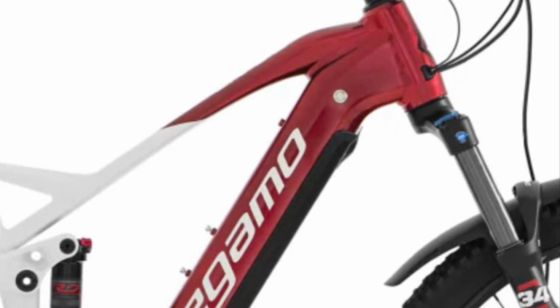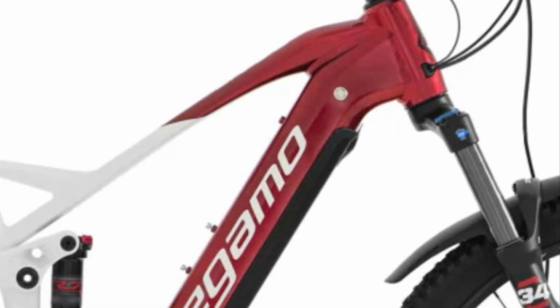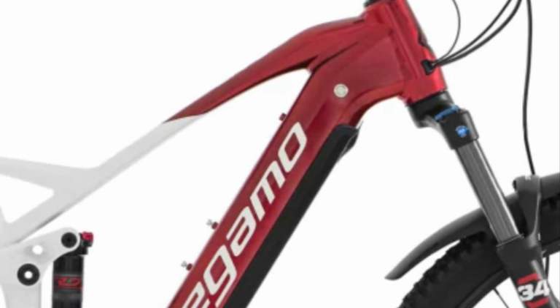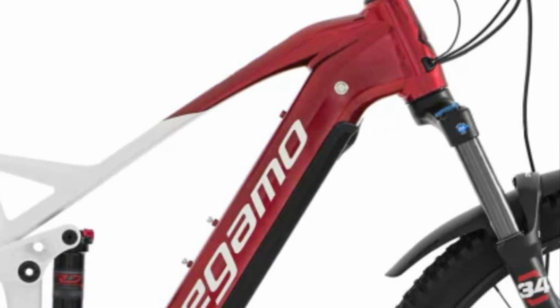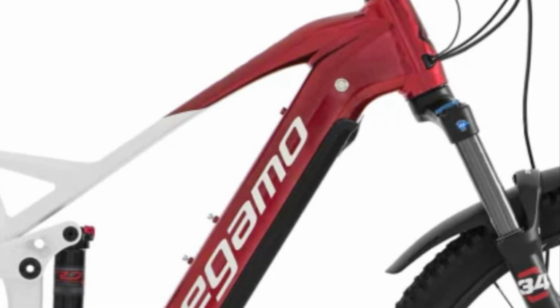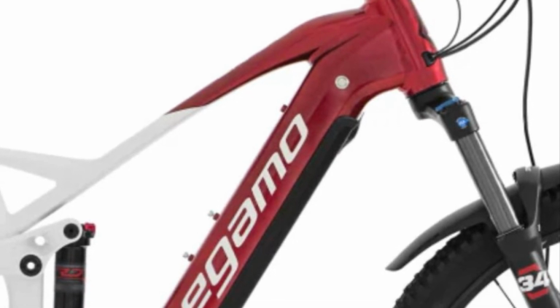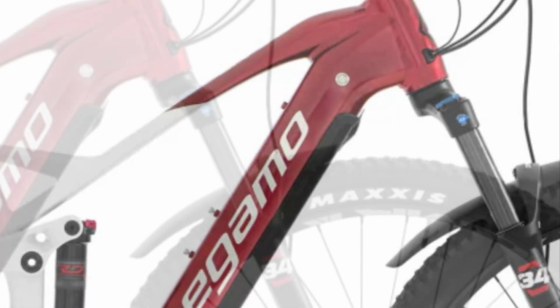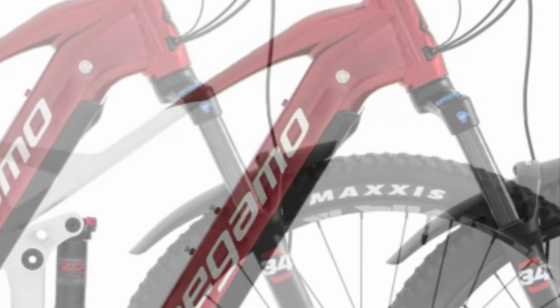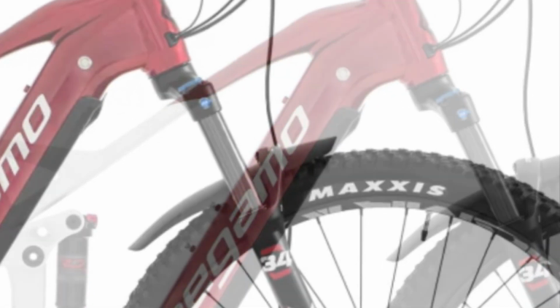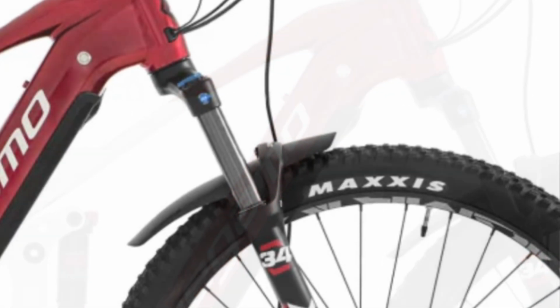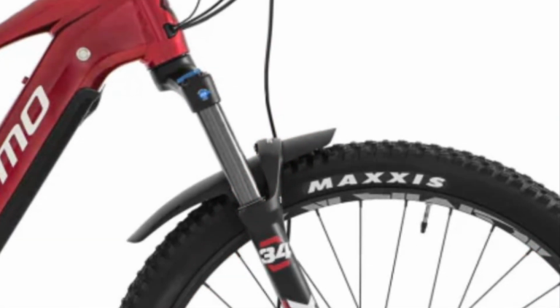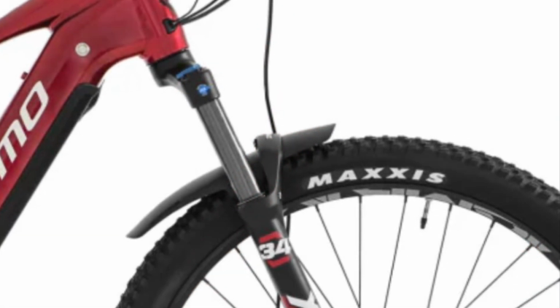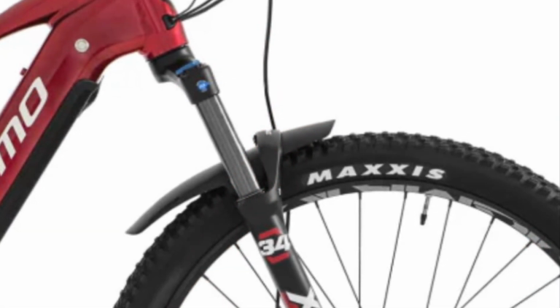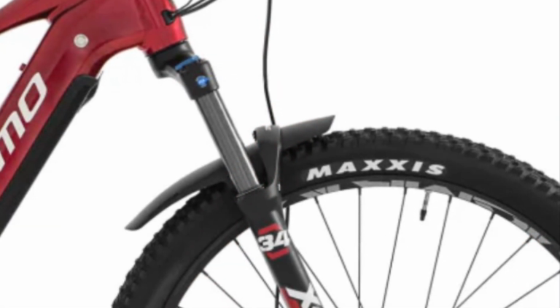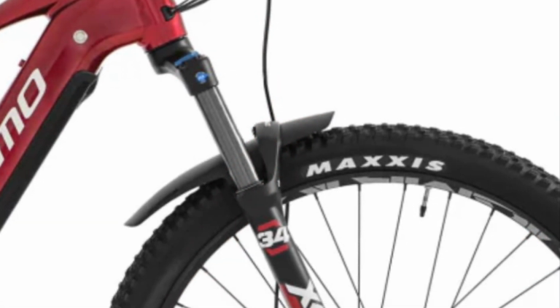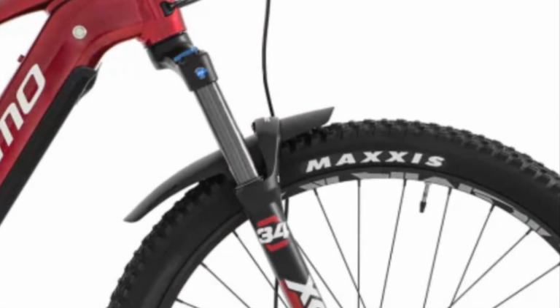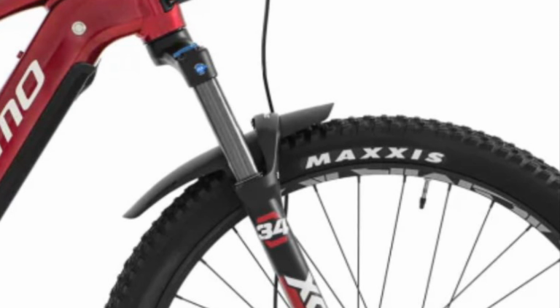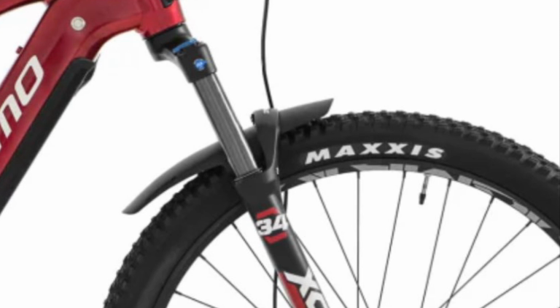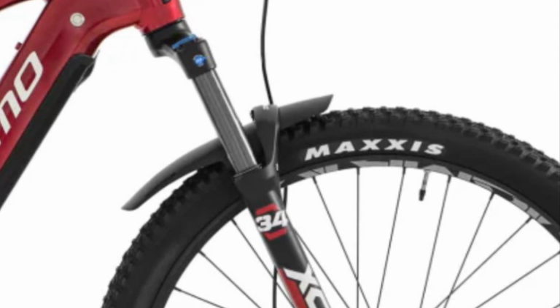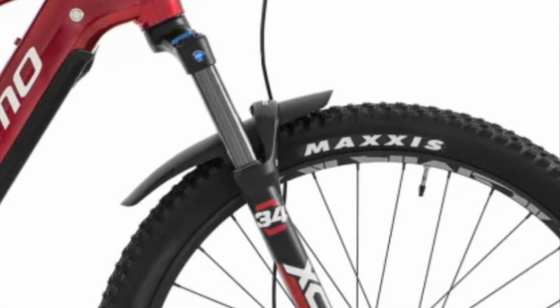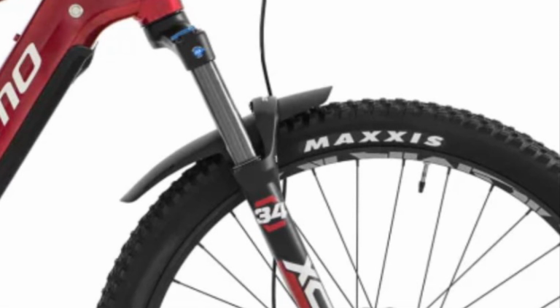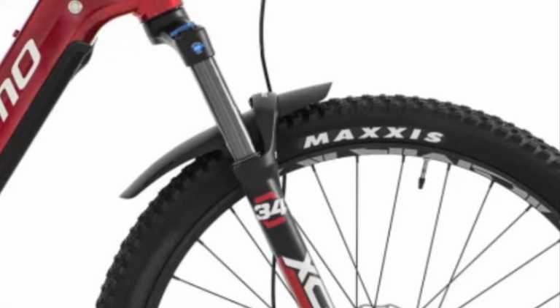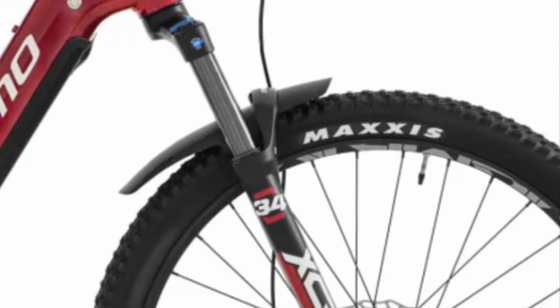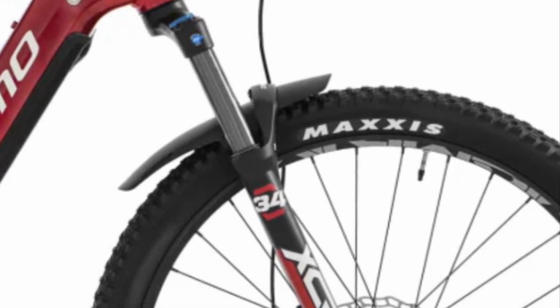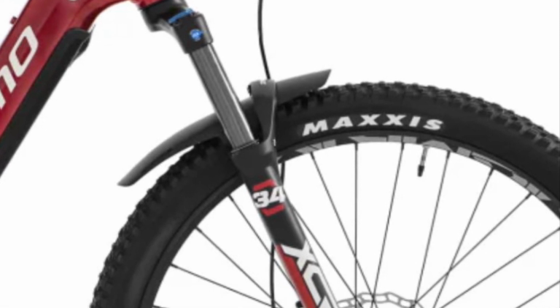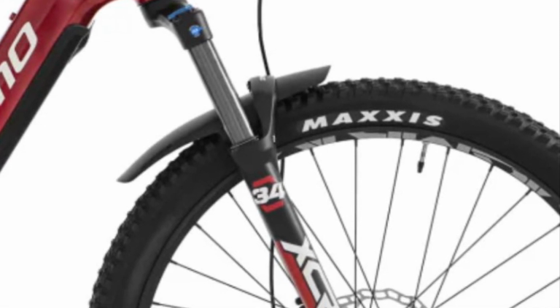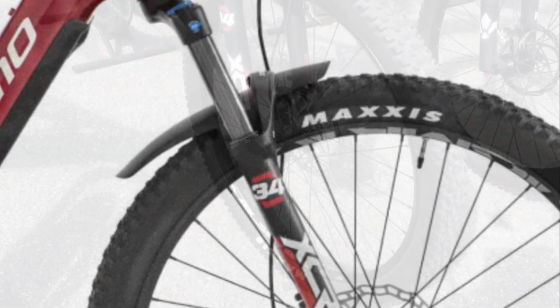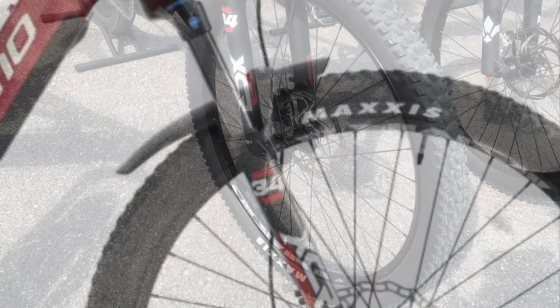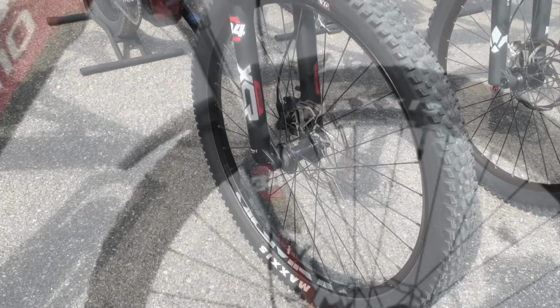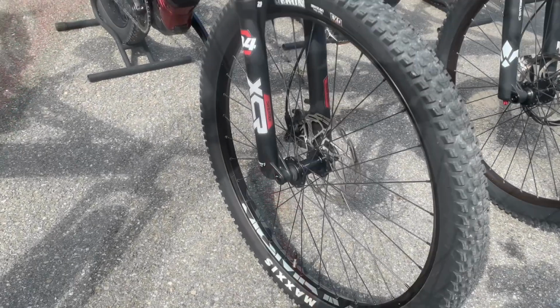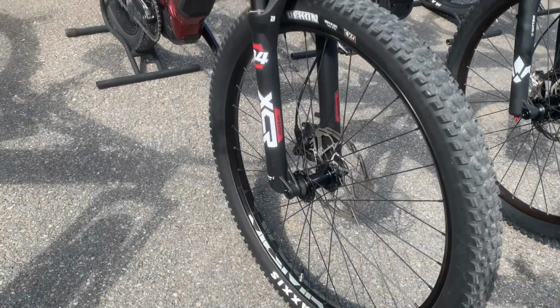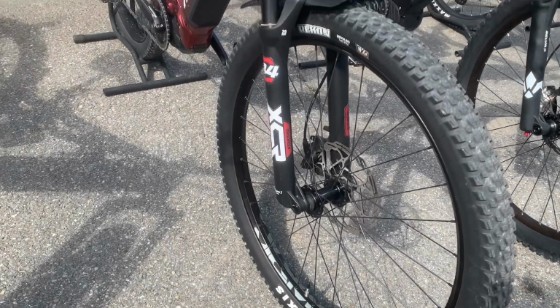For wheels, it comes with Maxxis Rekon 29 by 2.60 tires, which are tubeless ready, offering excellent traction and reliability.